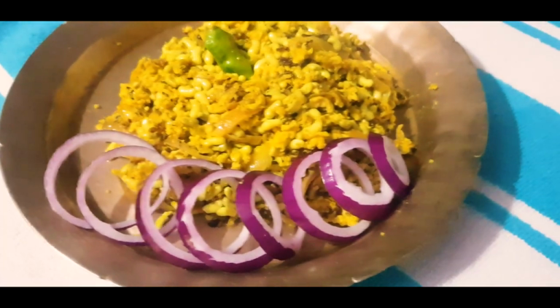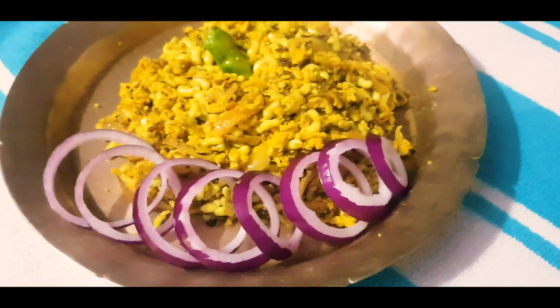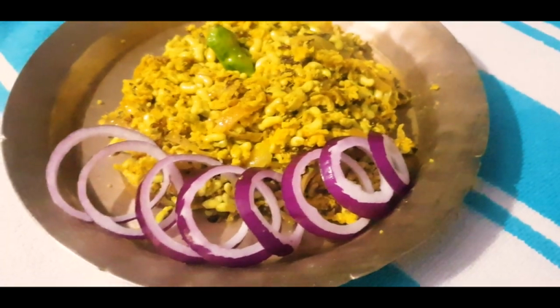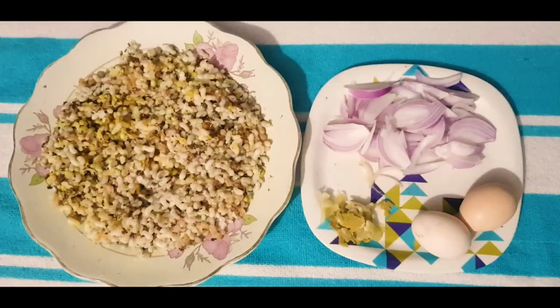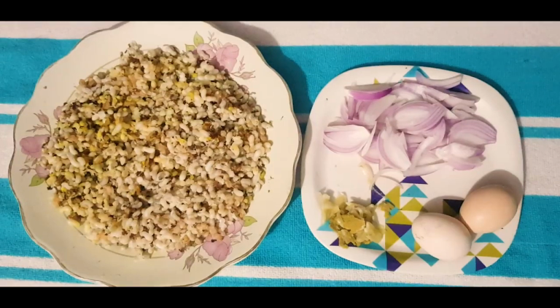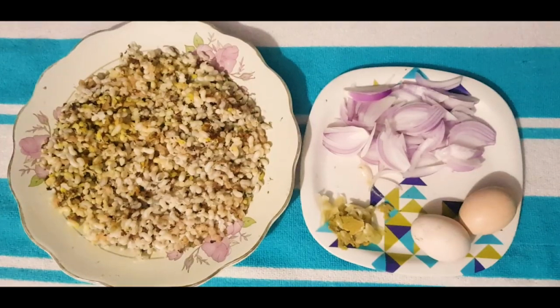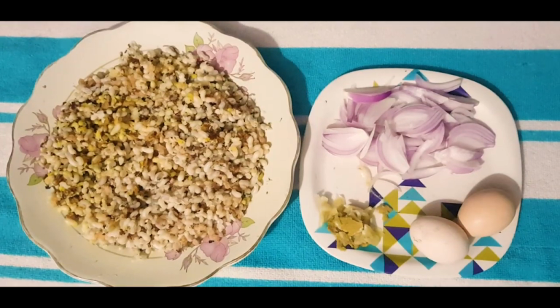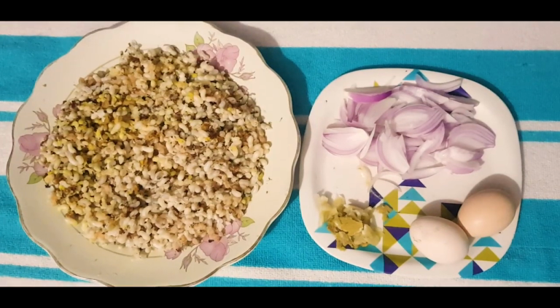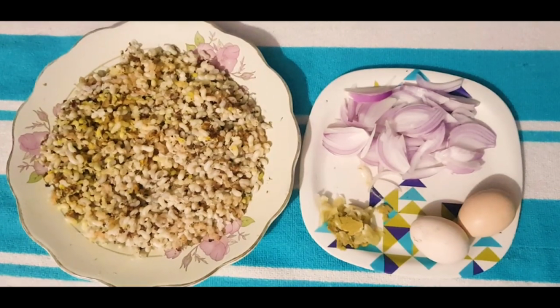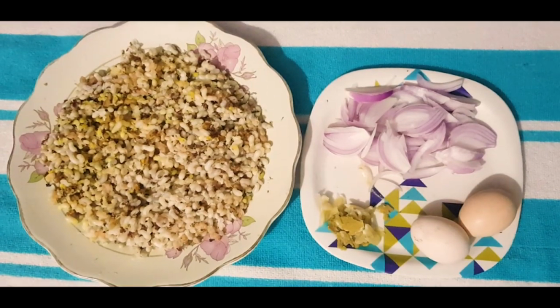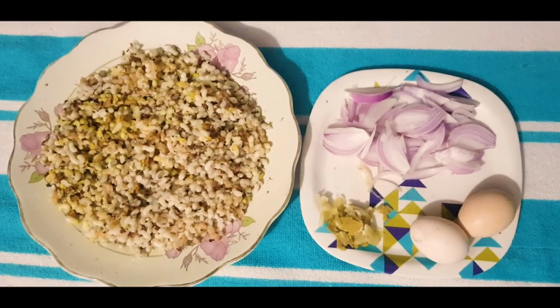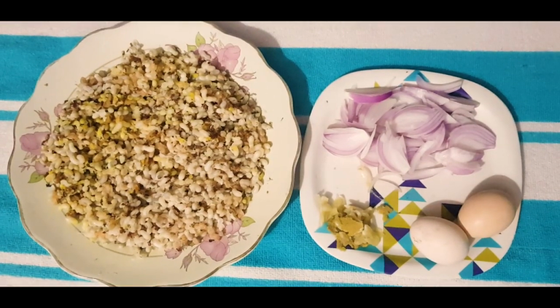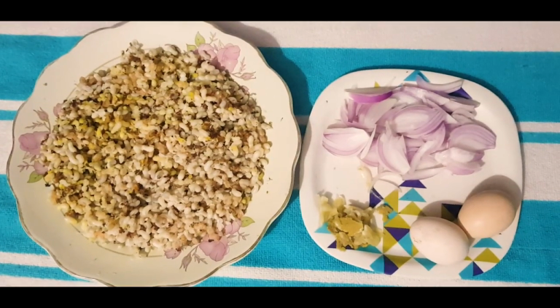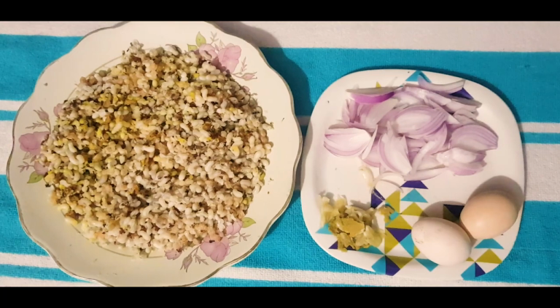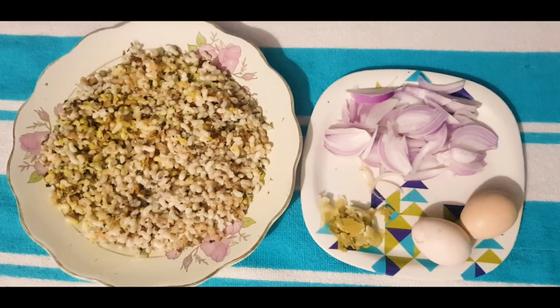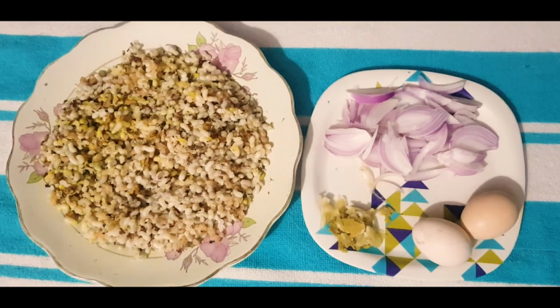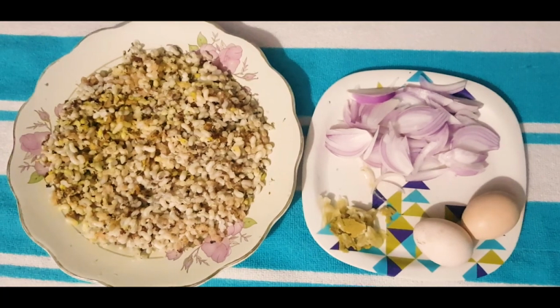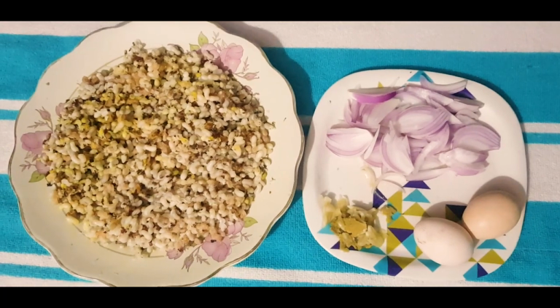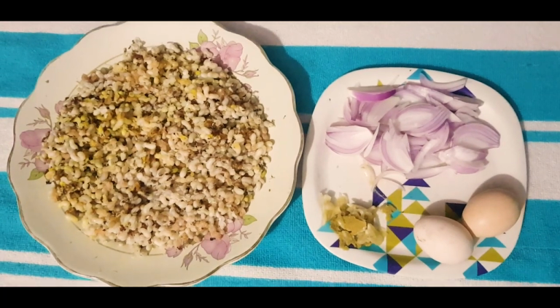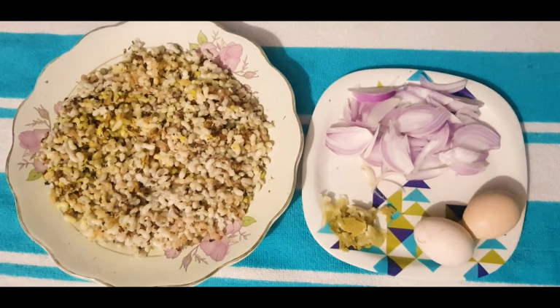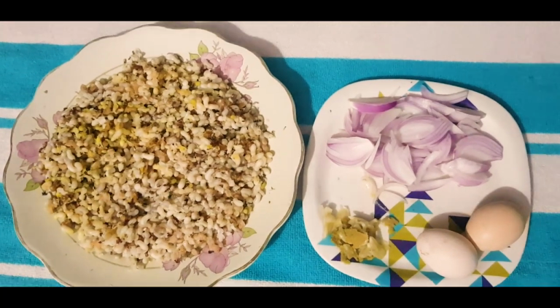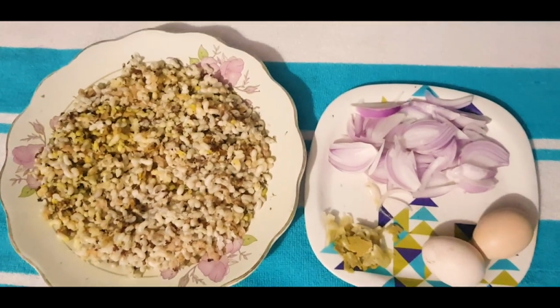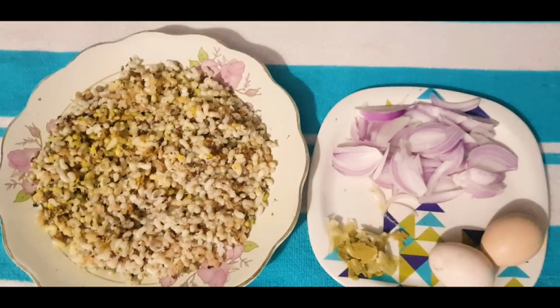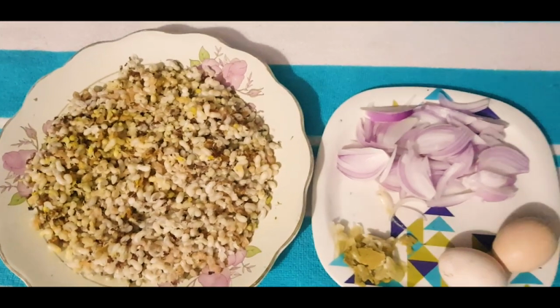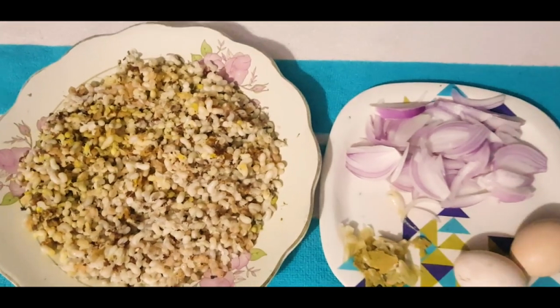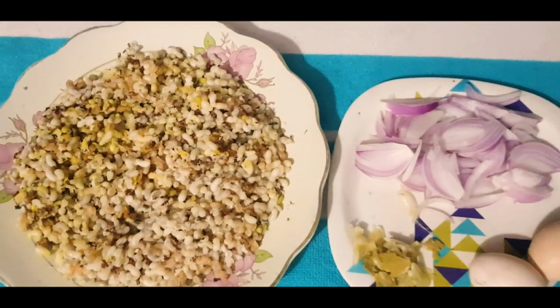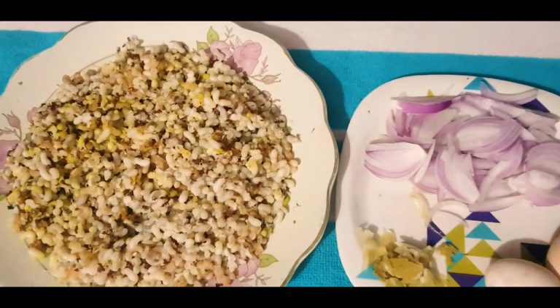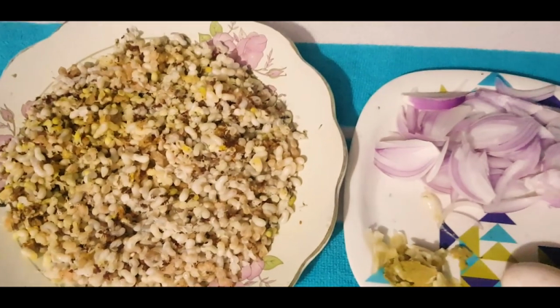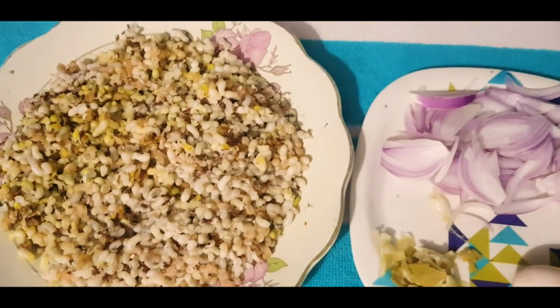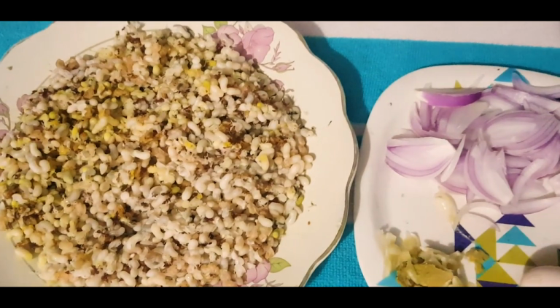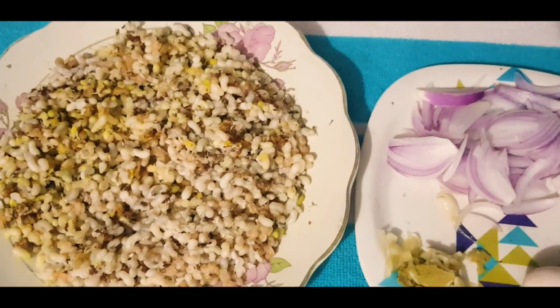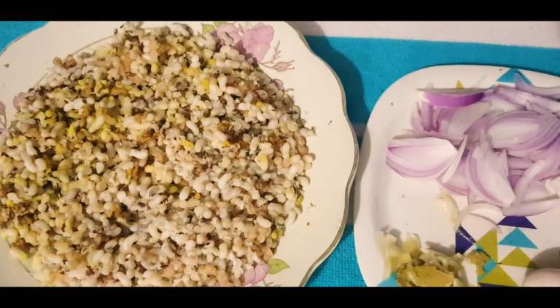Hello everyone, my name is Mahavri Hoopalik. Now, we used to make our recipe.